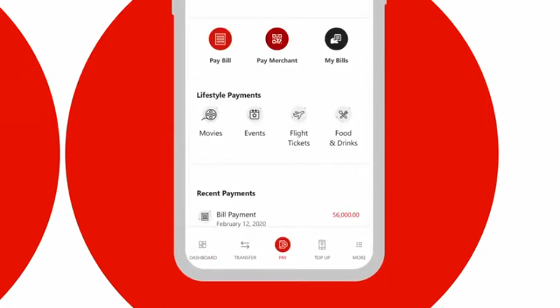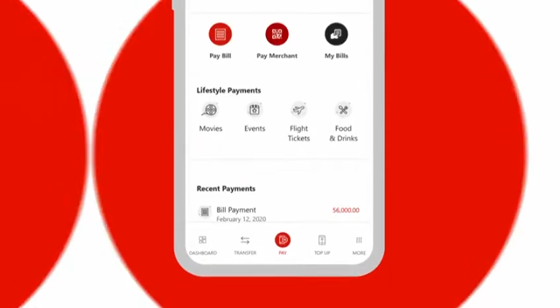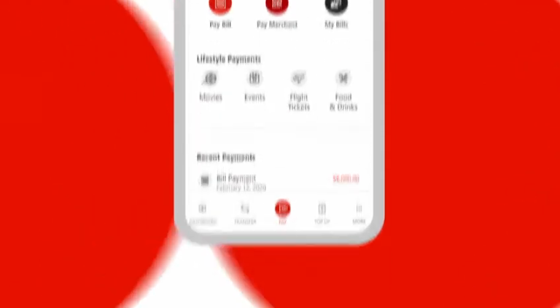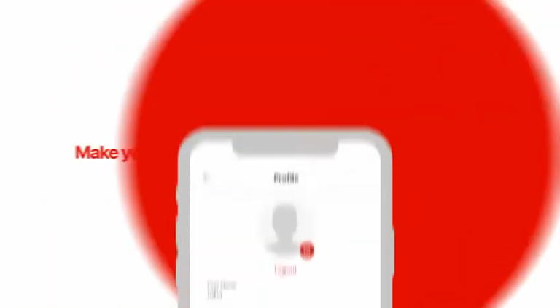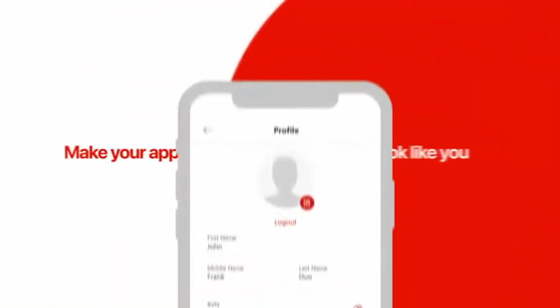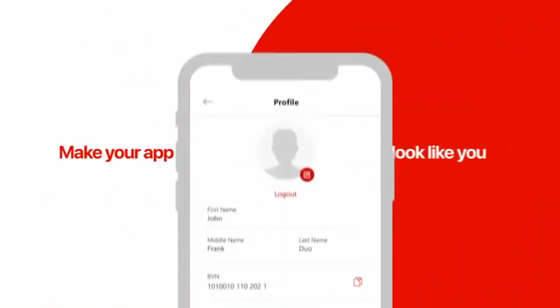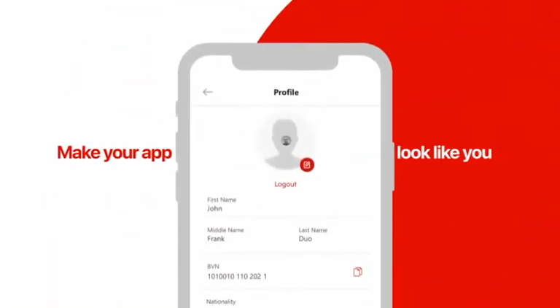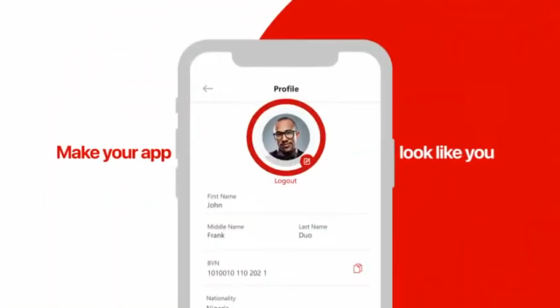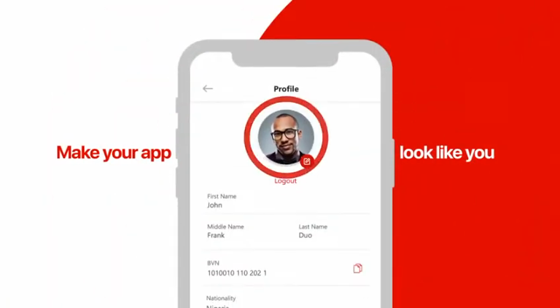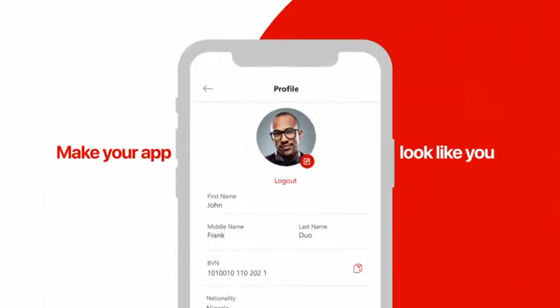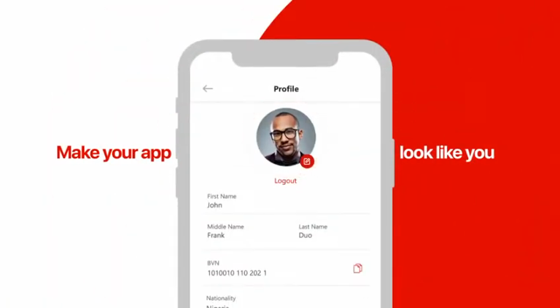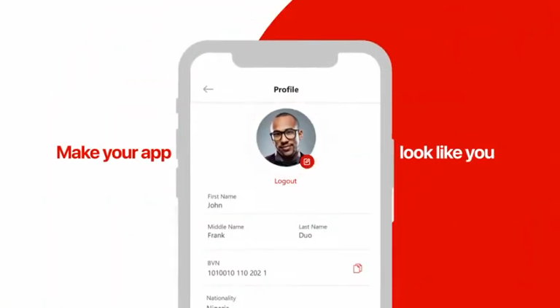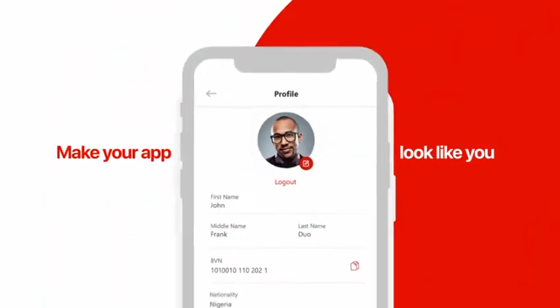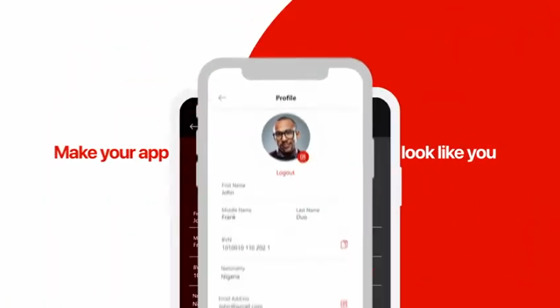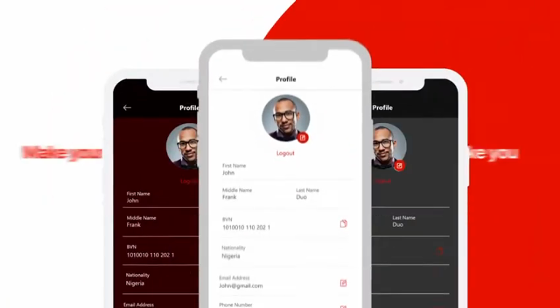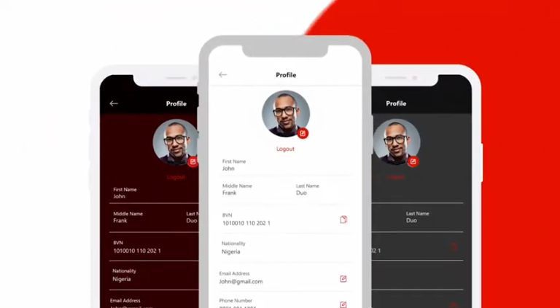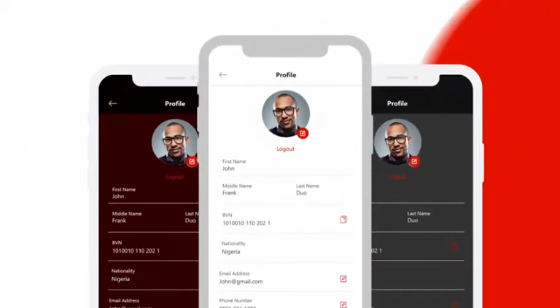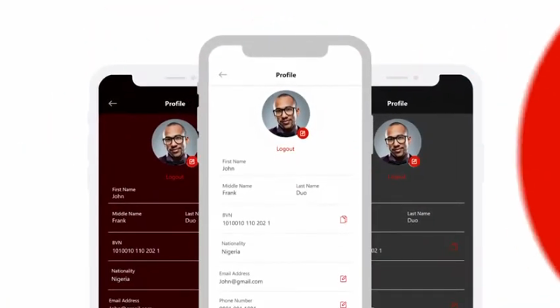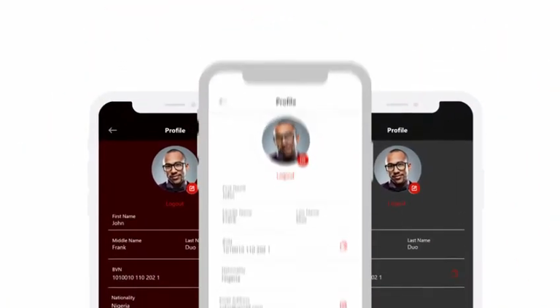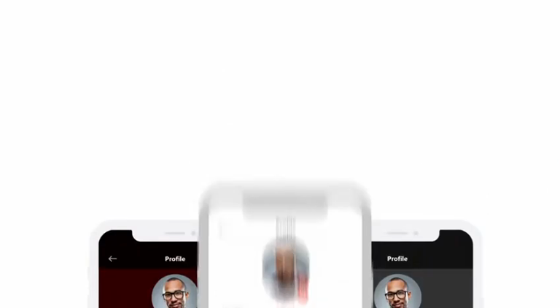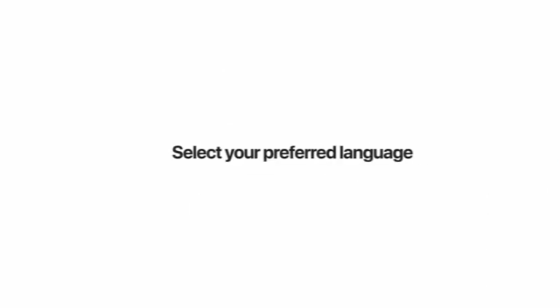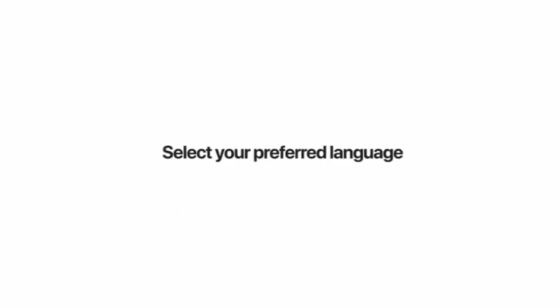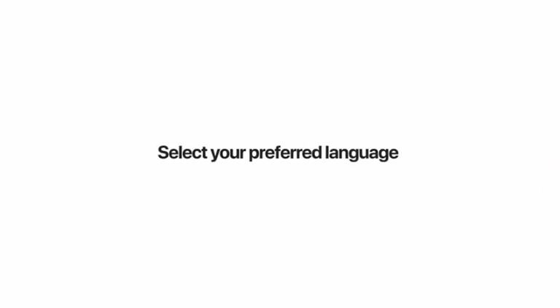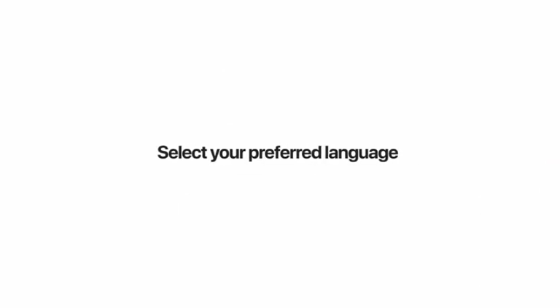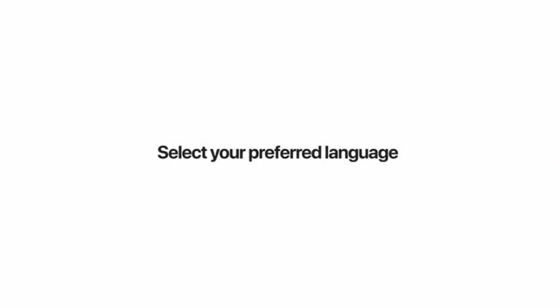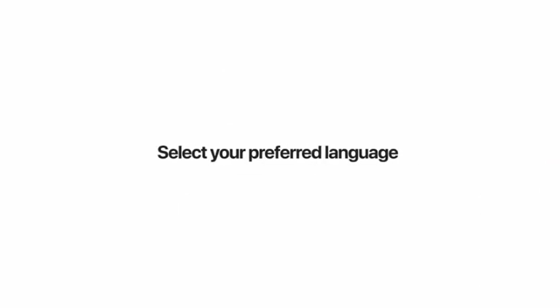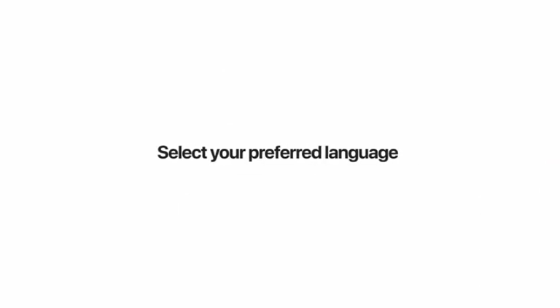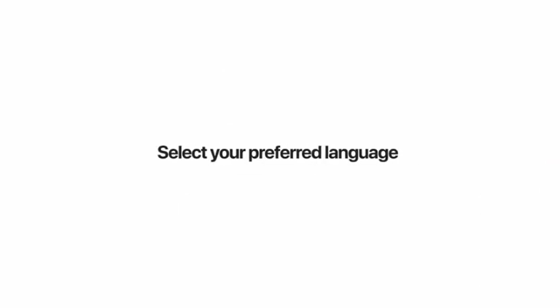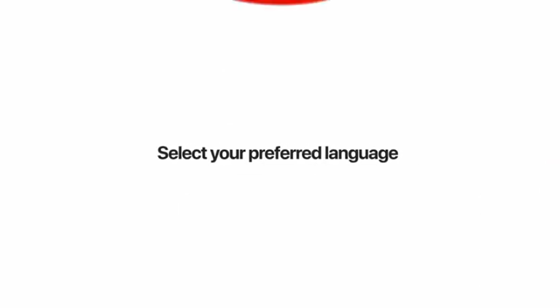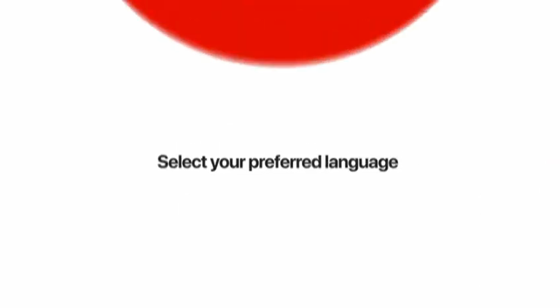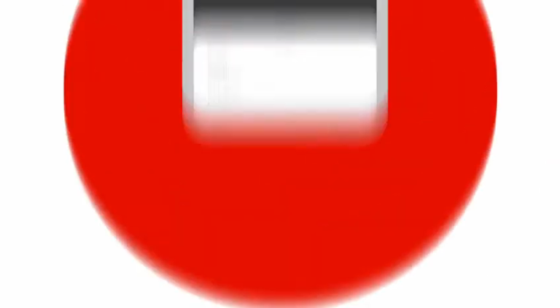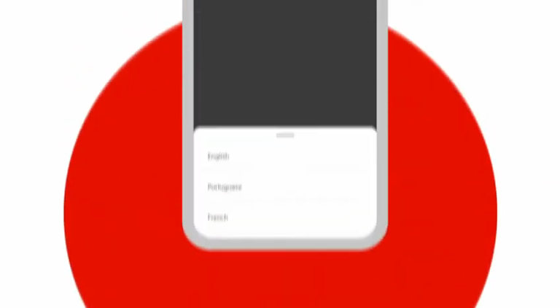Make your app look like you. Select your preferred language from the four available.